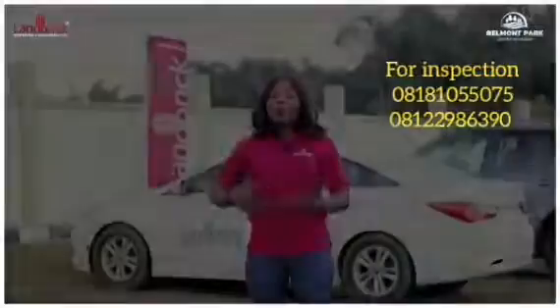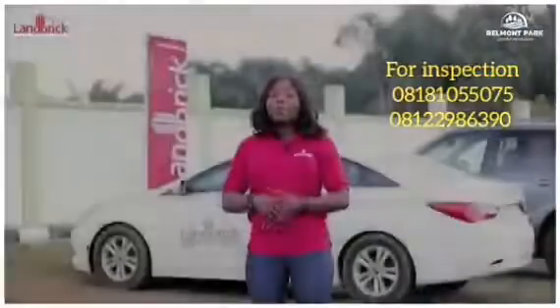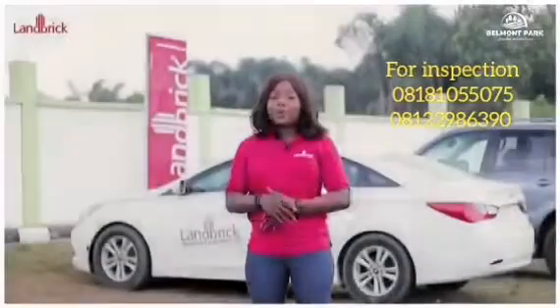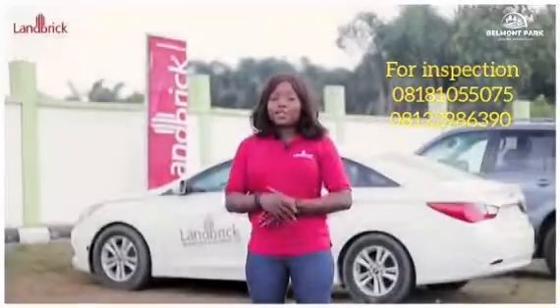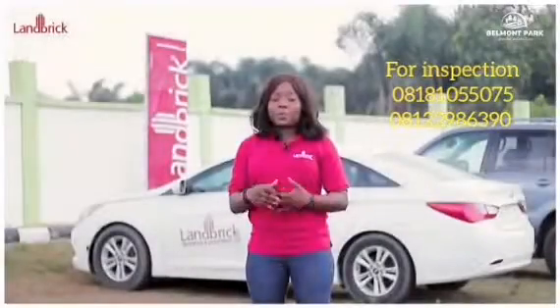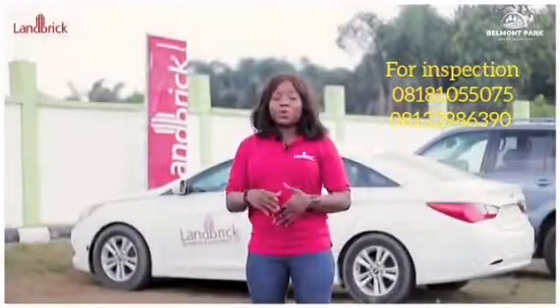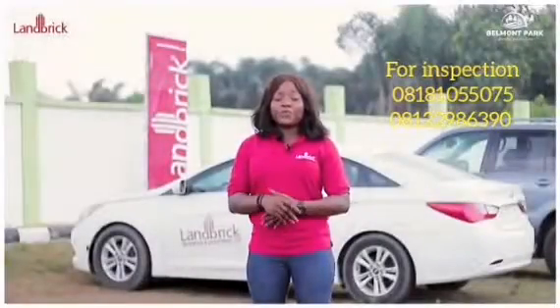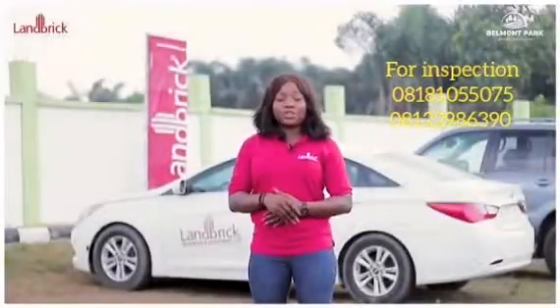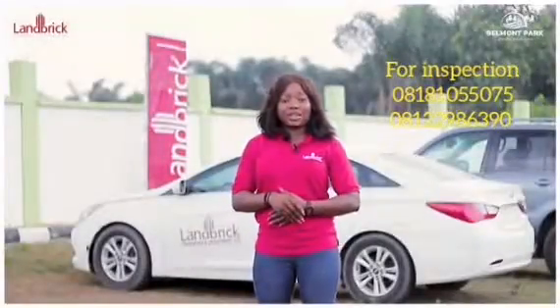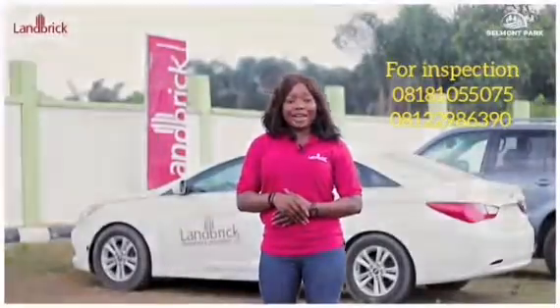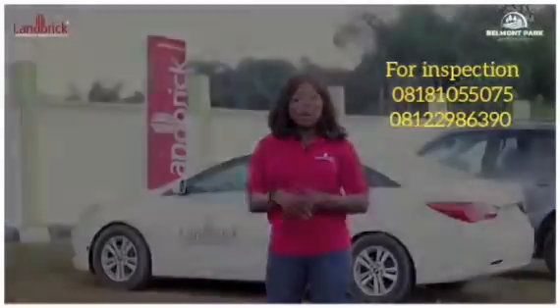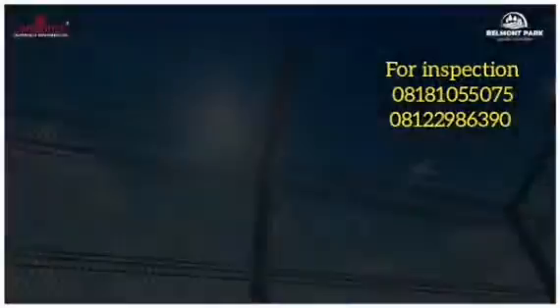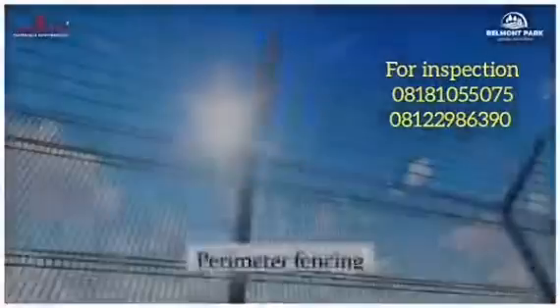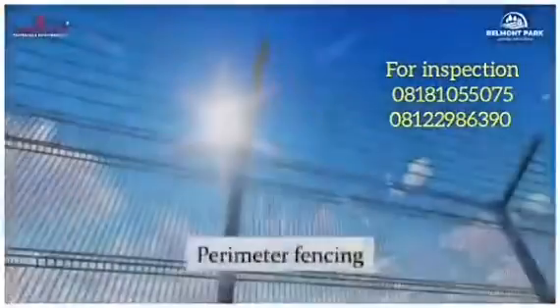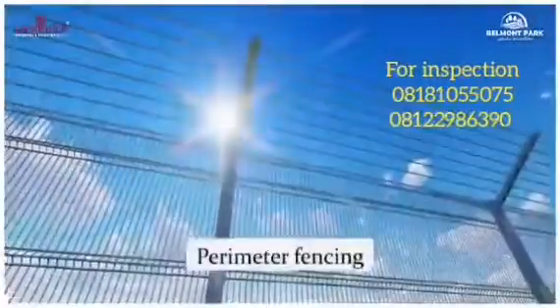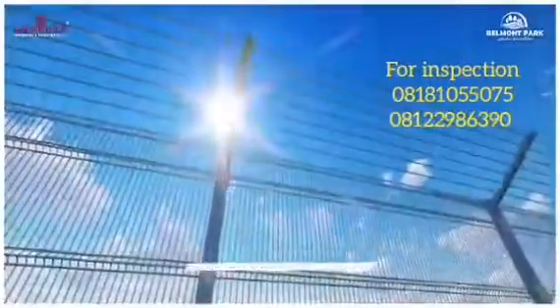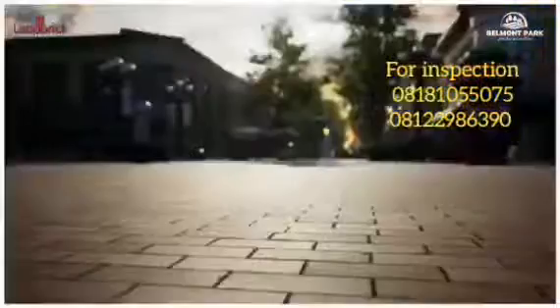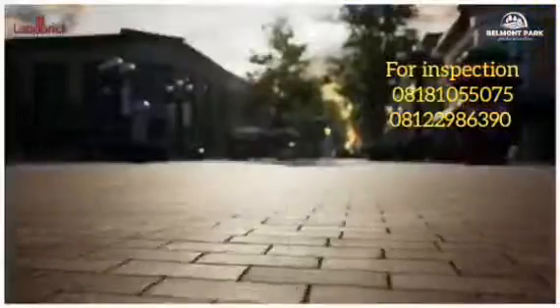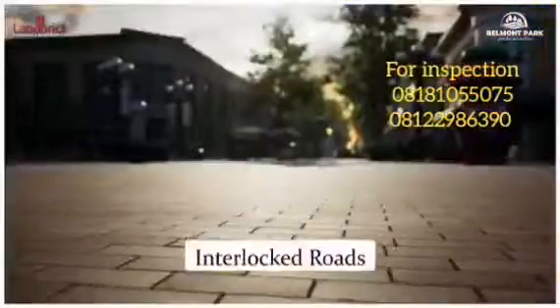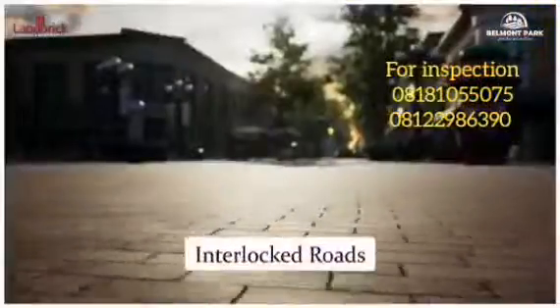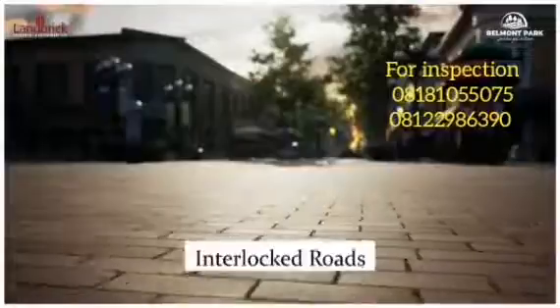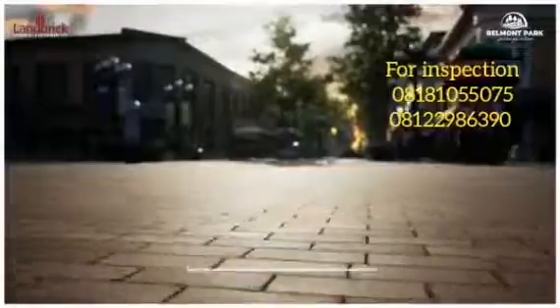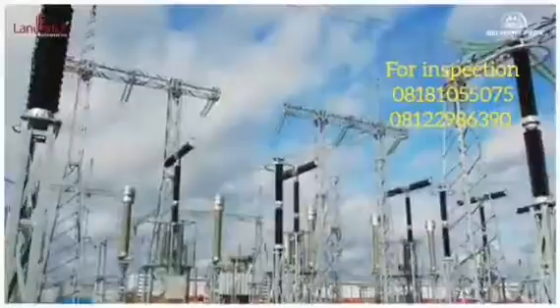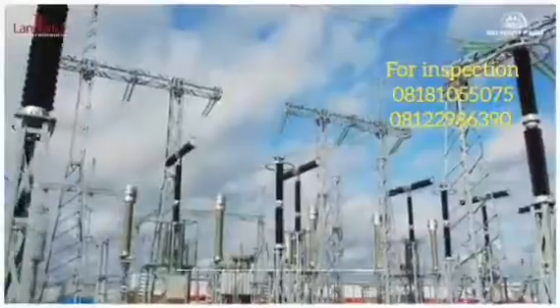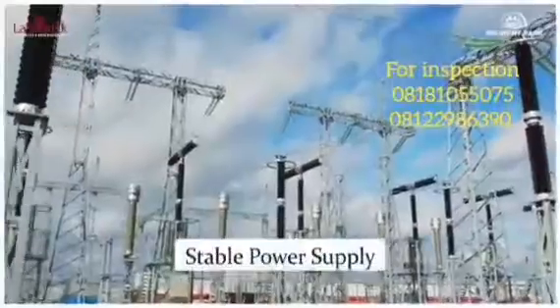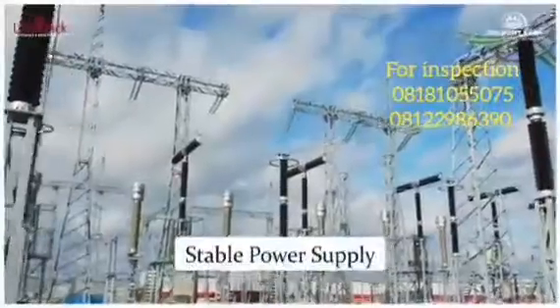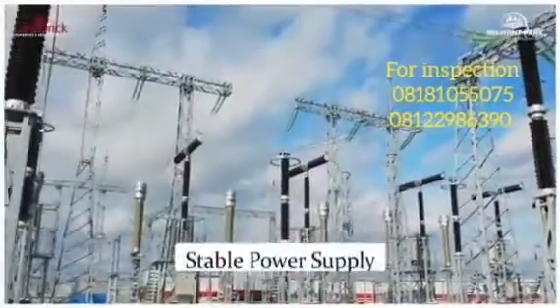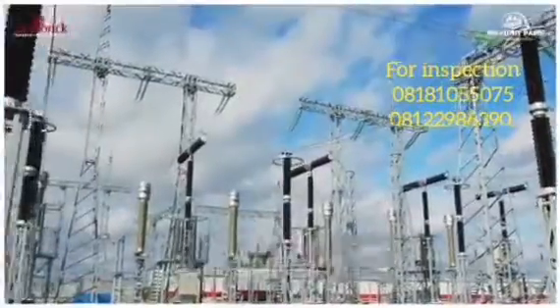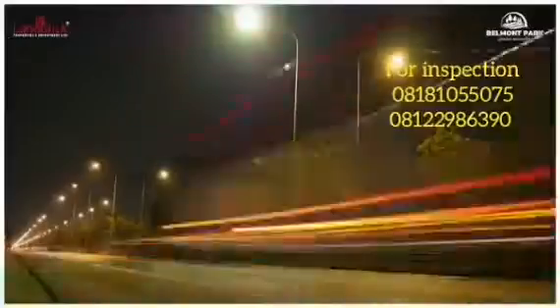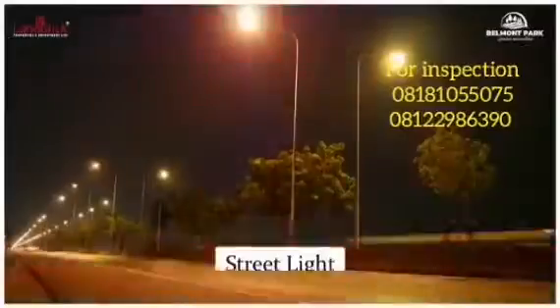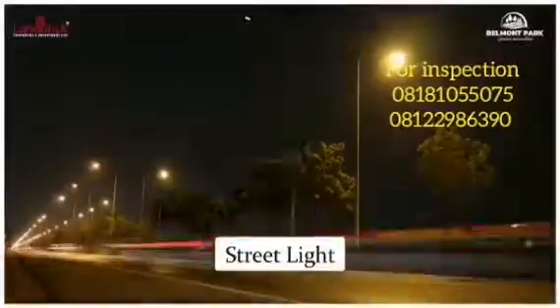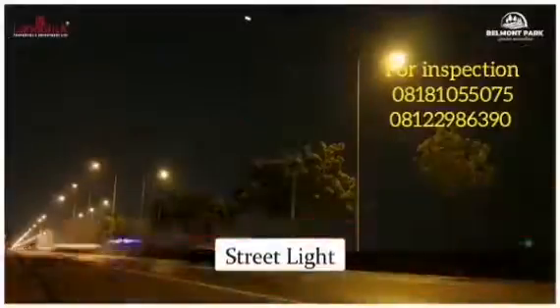Belmont Park has proposed features like perimeter fencing, interlock roads, stable power supply, and street lights.